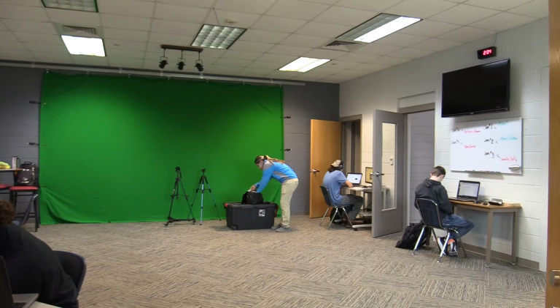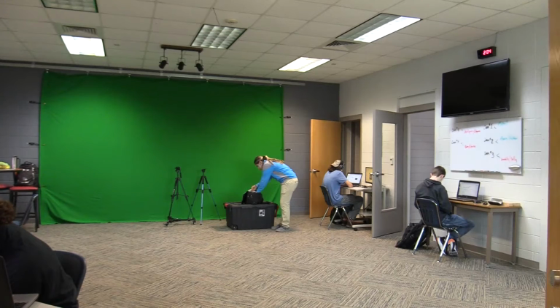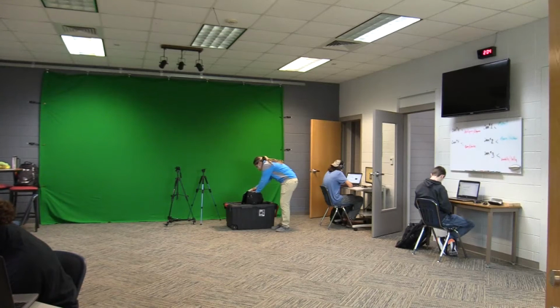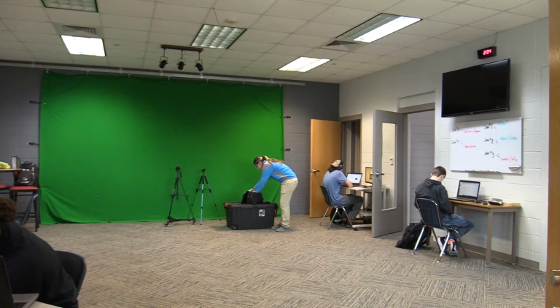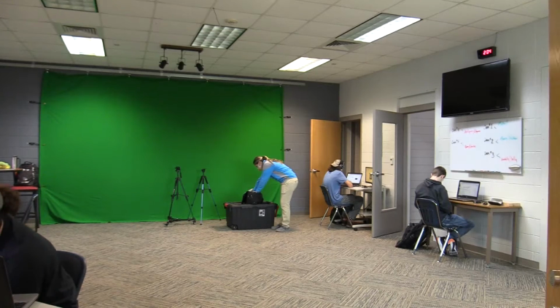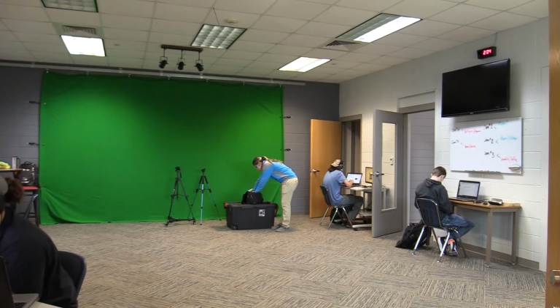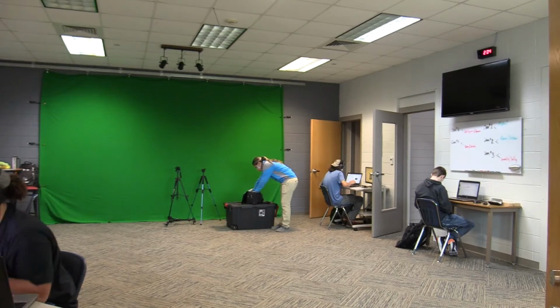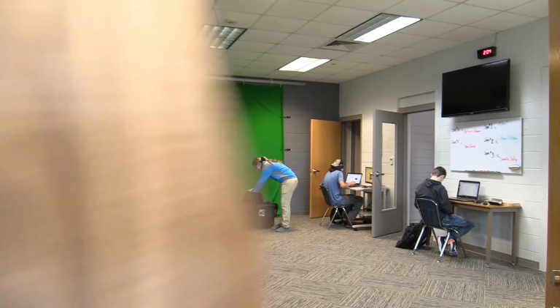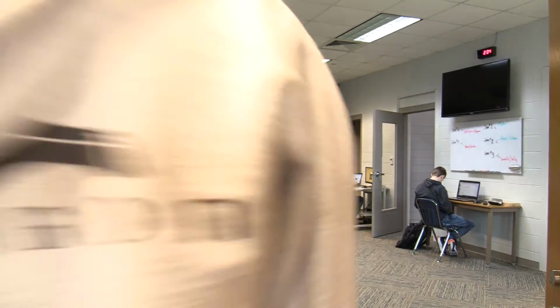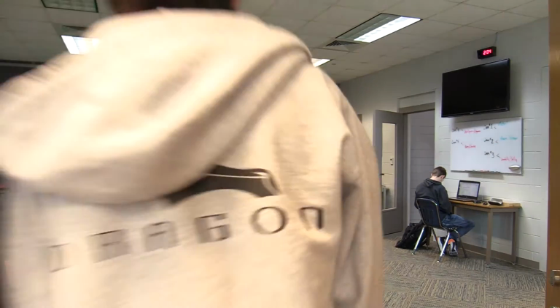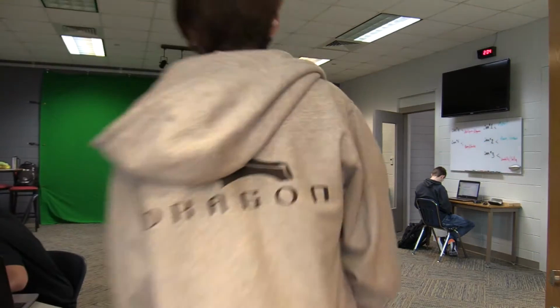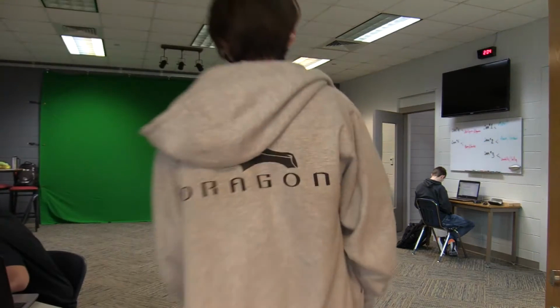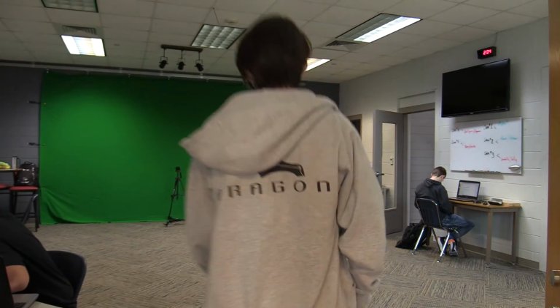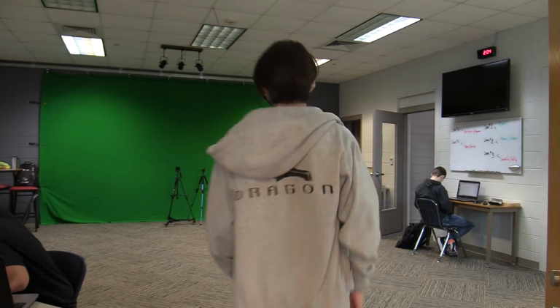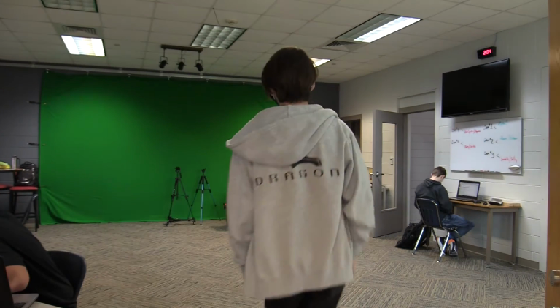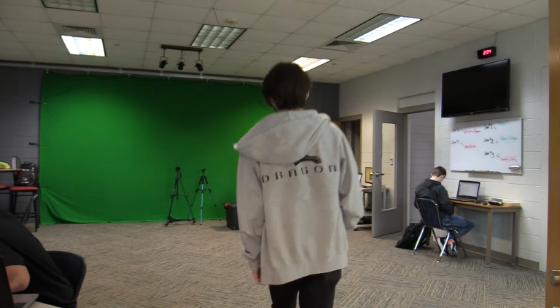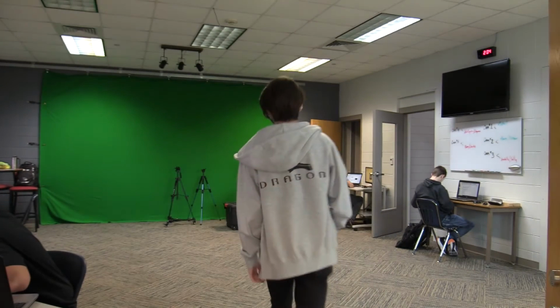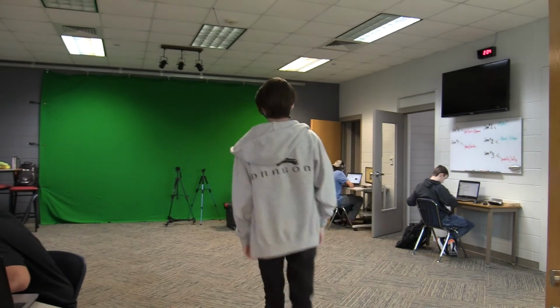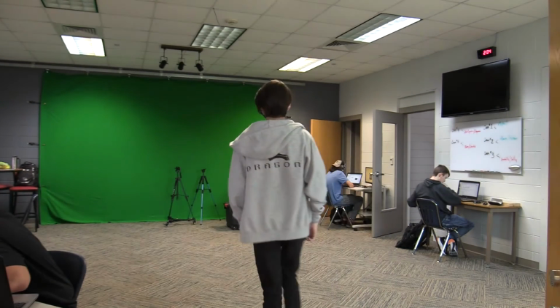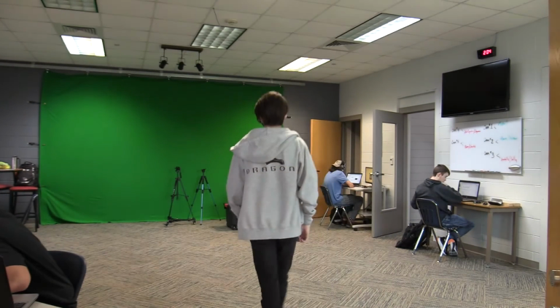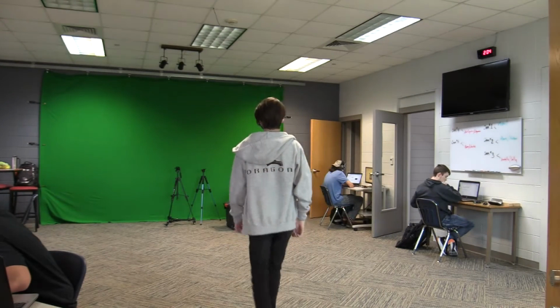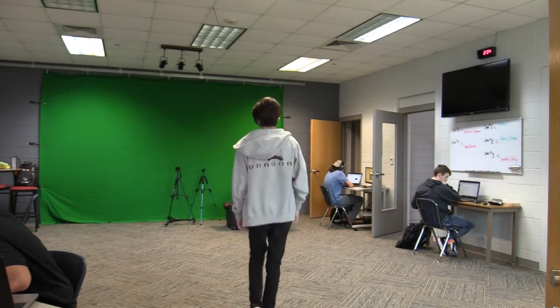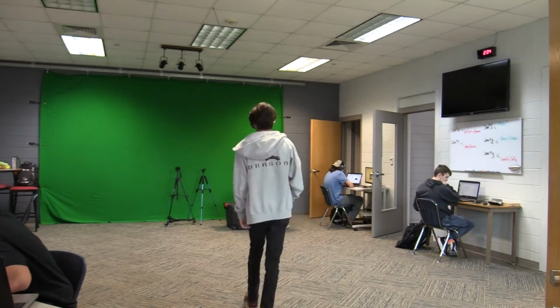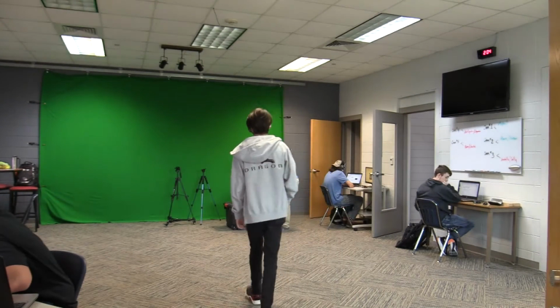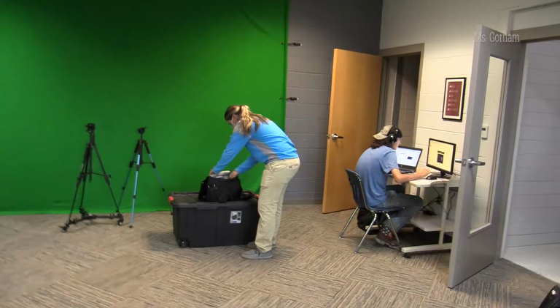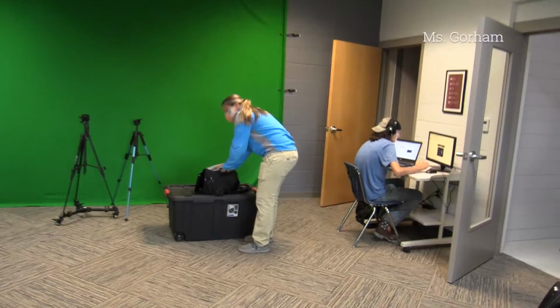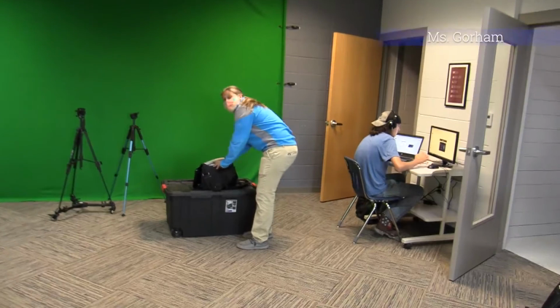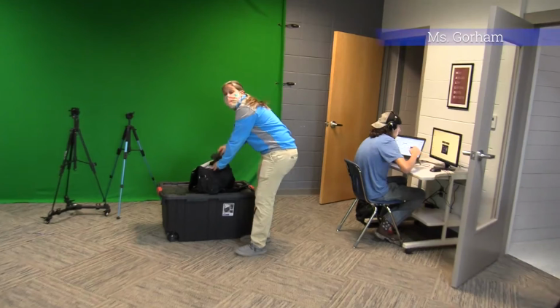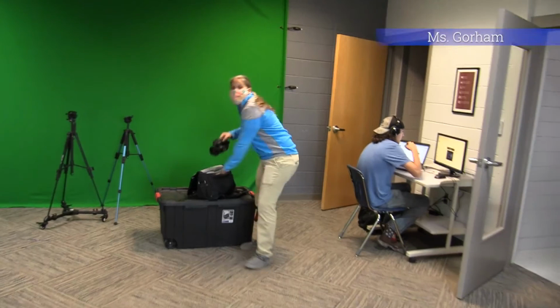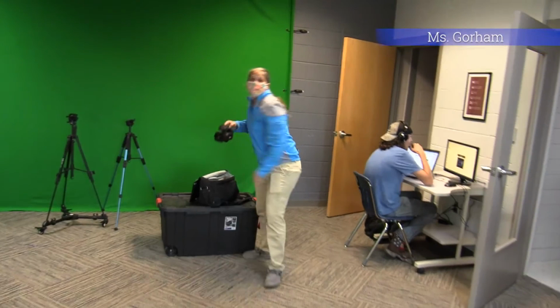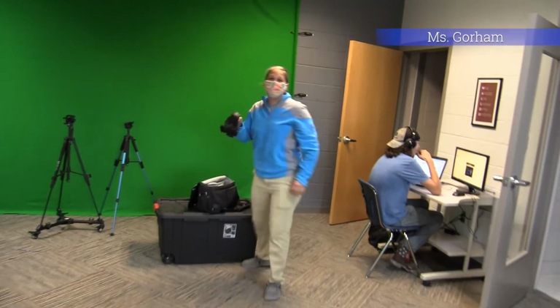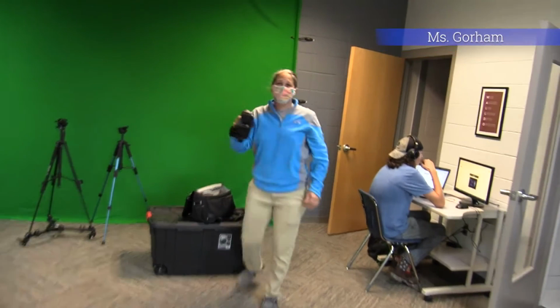Most days, all you have to do is check in with the teacher, Ms. Gorham. She'll hand you your equipment, and then you're all set to go.